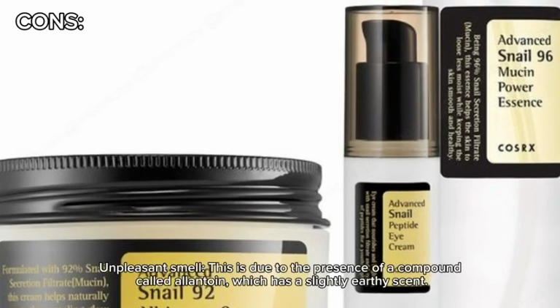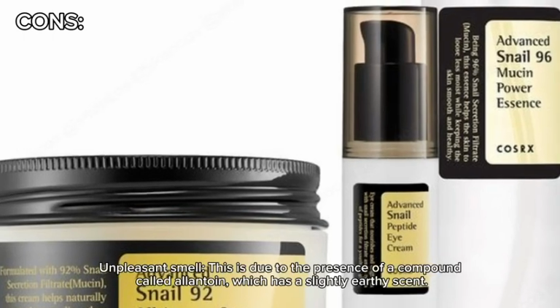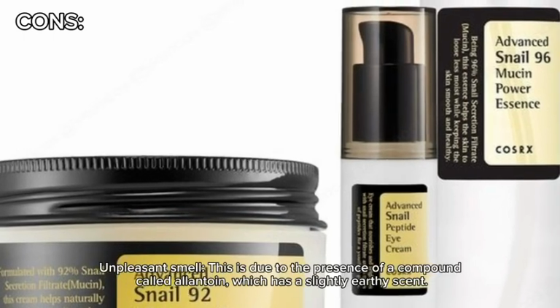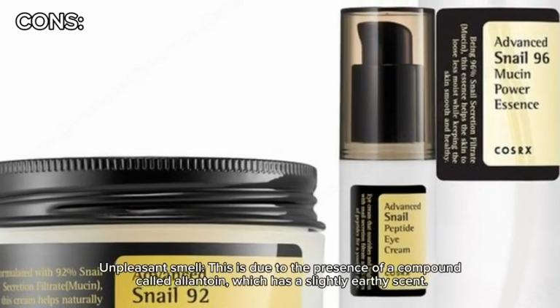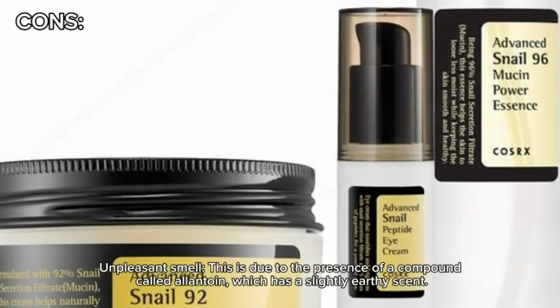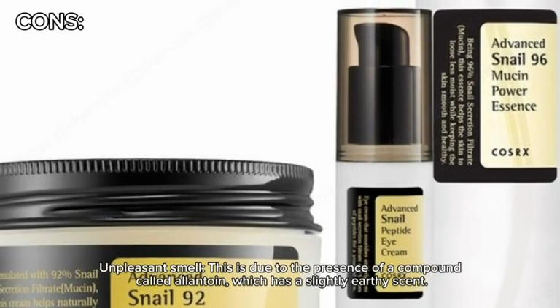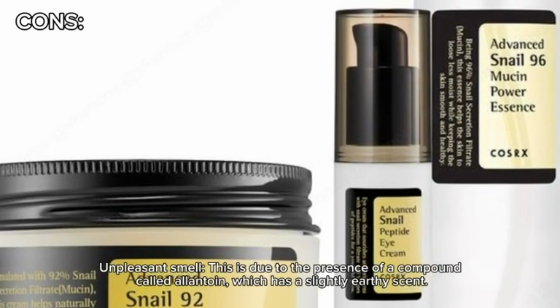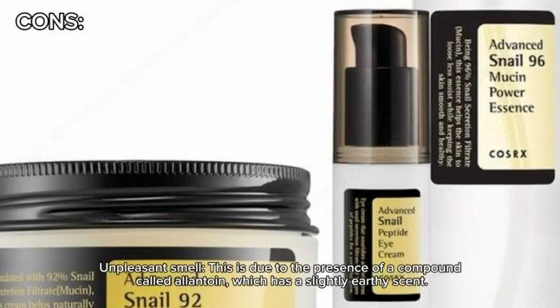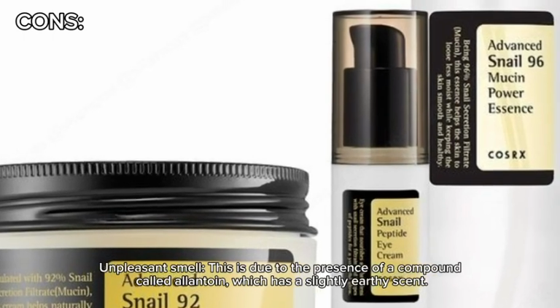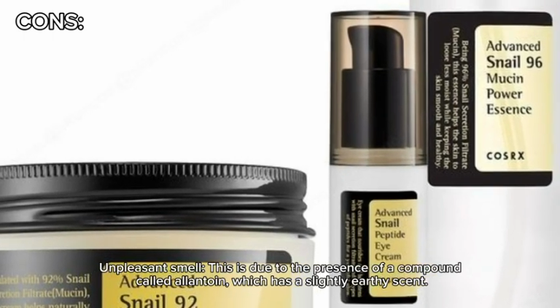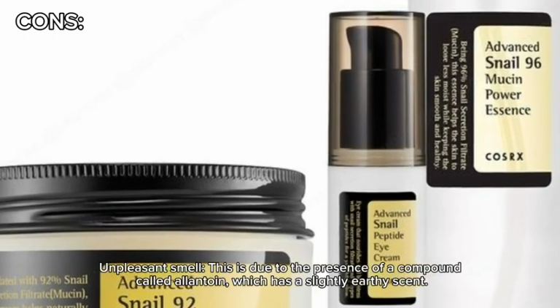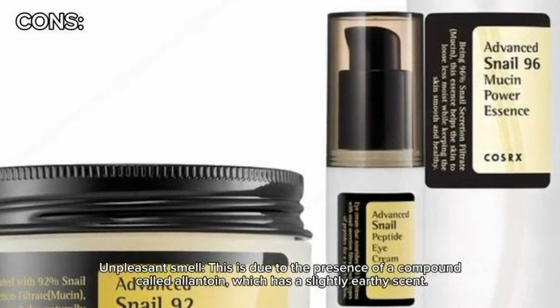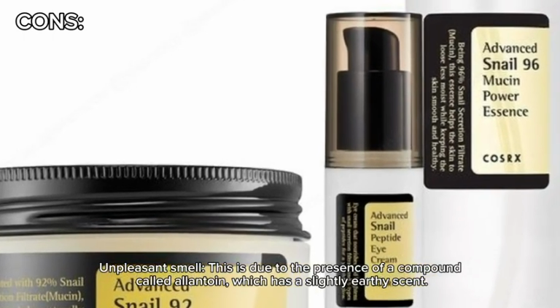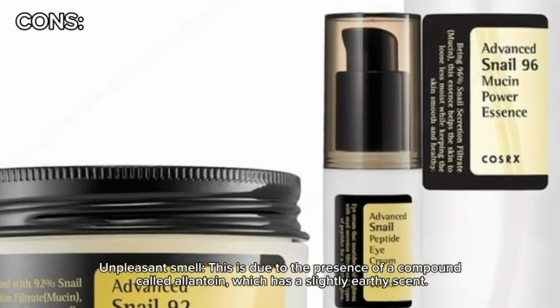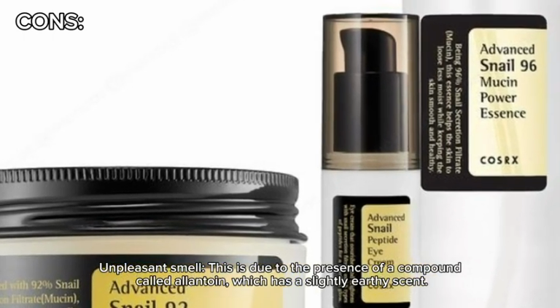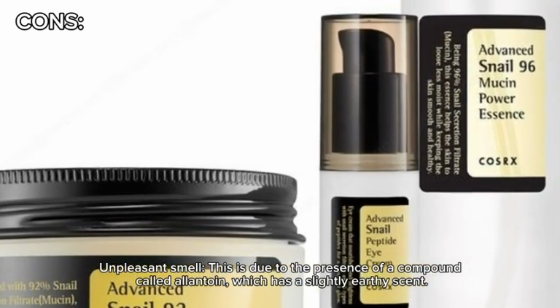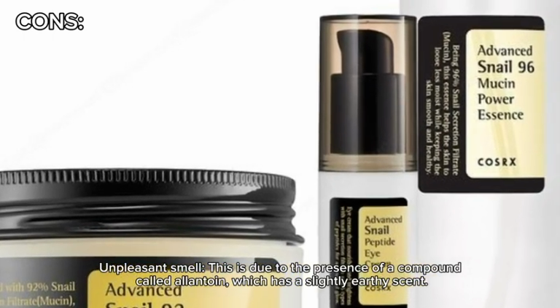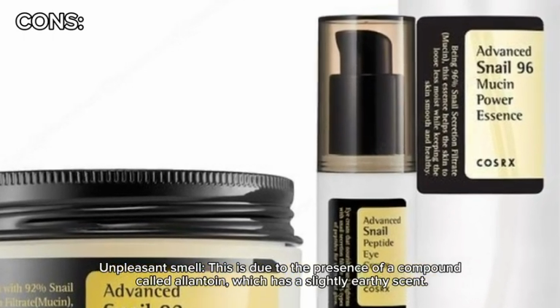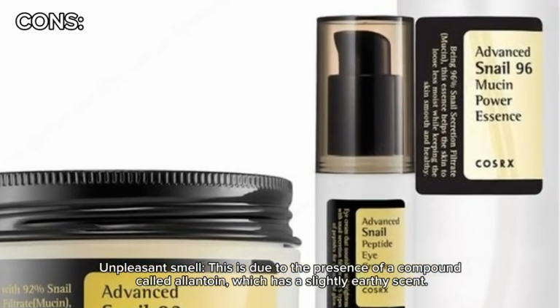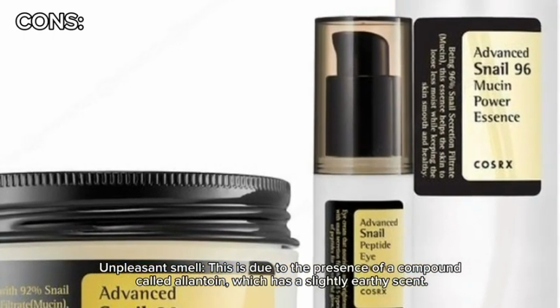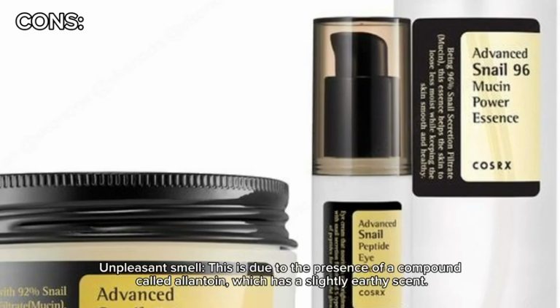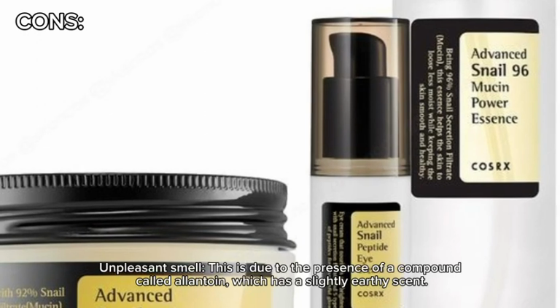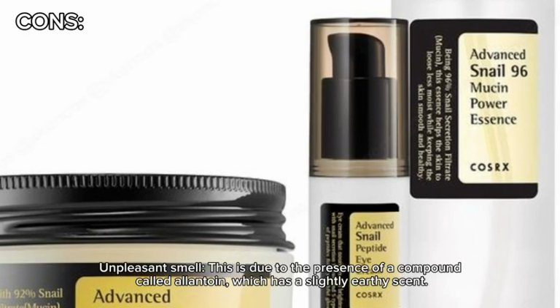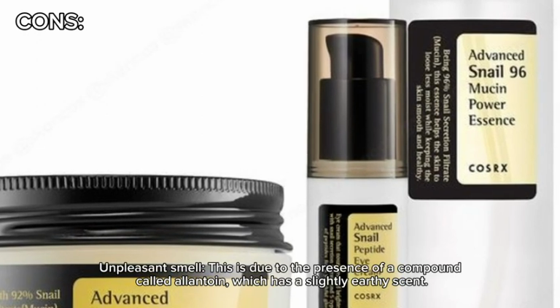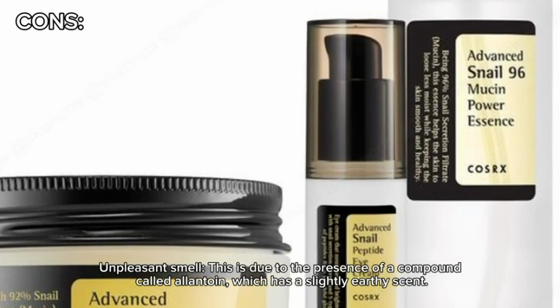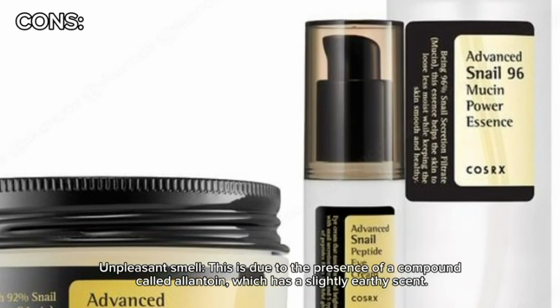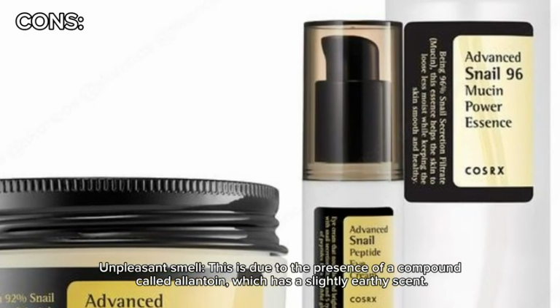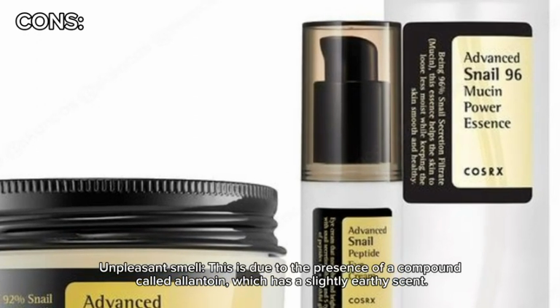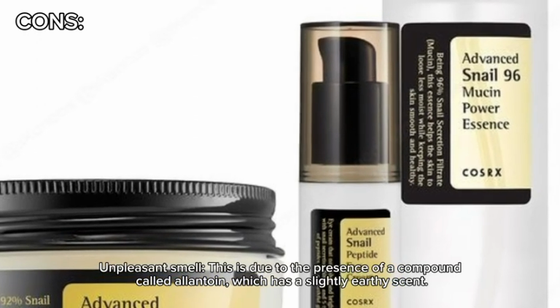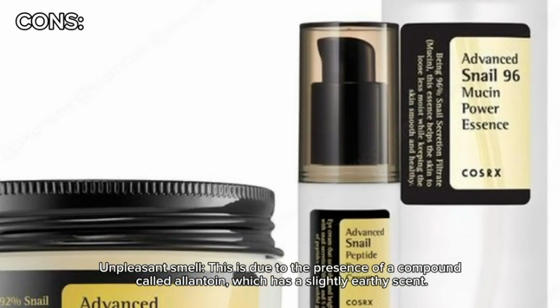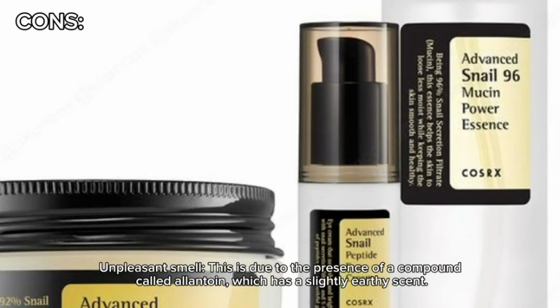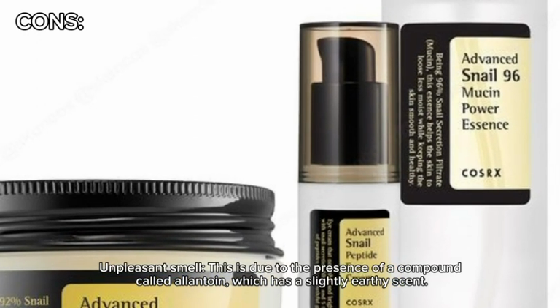Unpleasant smell. This is due to the presence of a compound called allantoin, which has a slightly earthy scent.